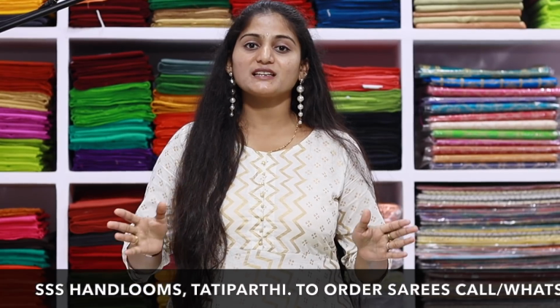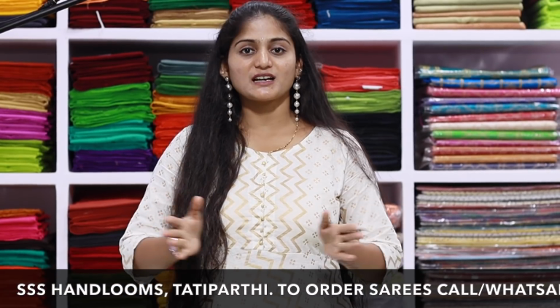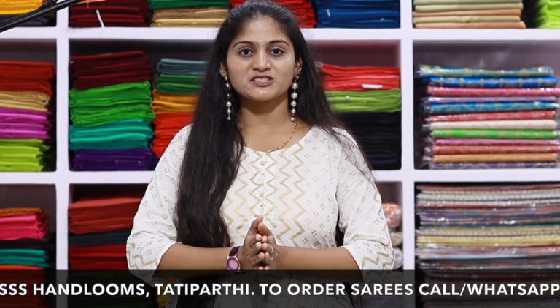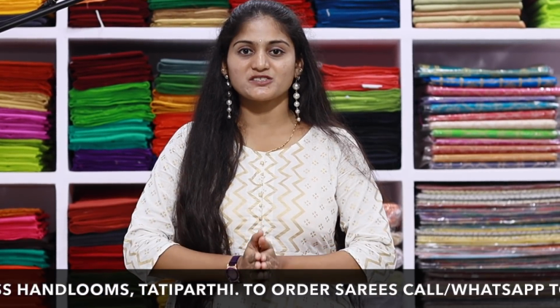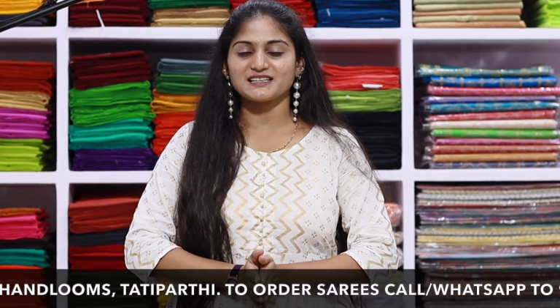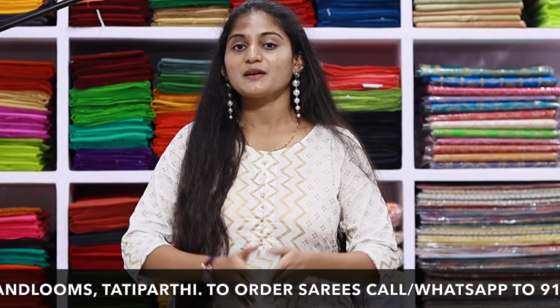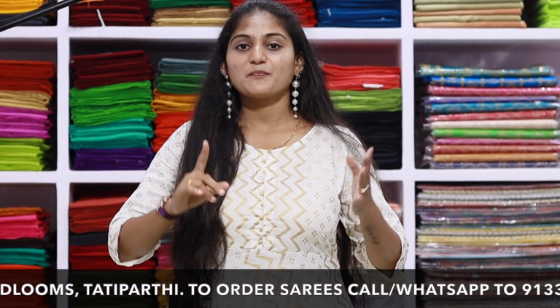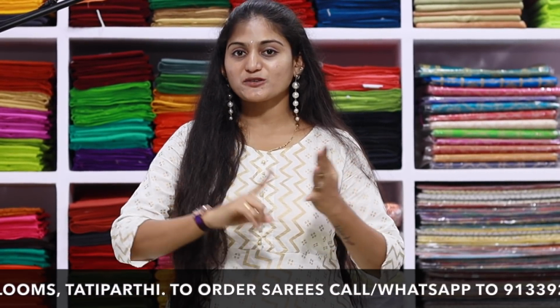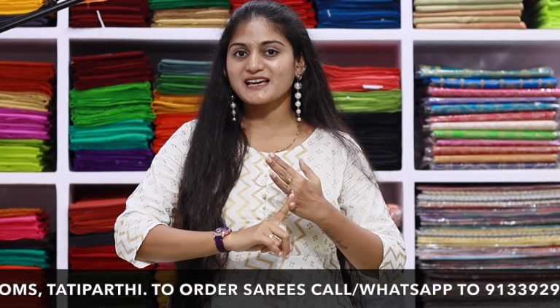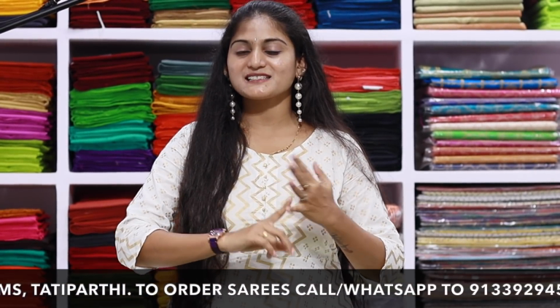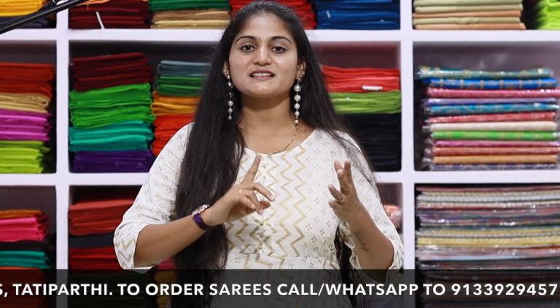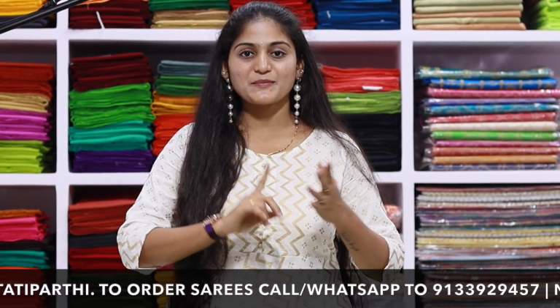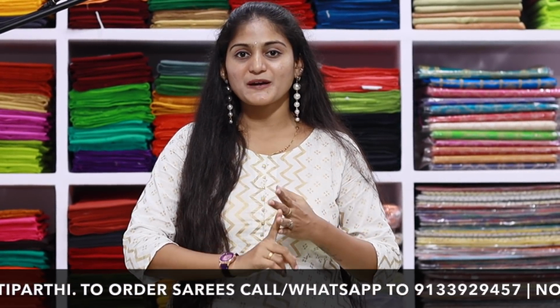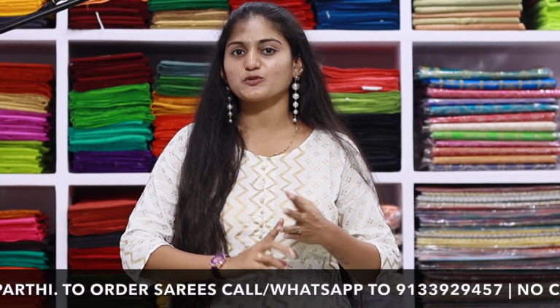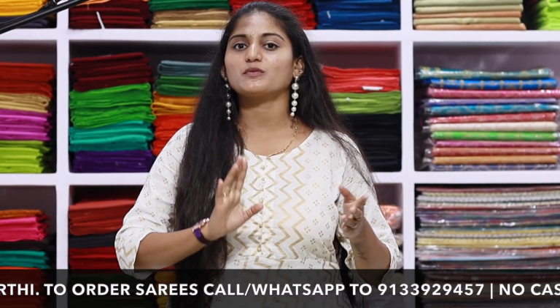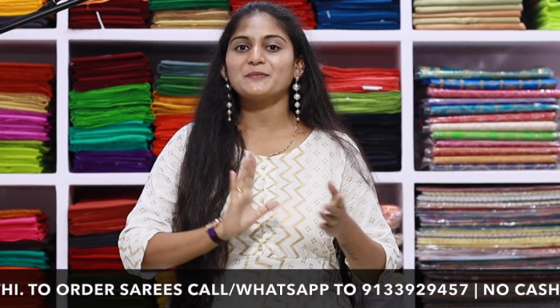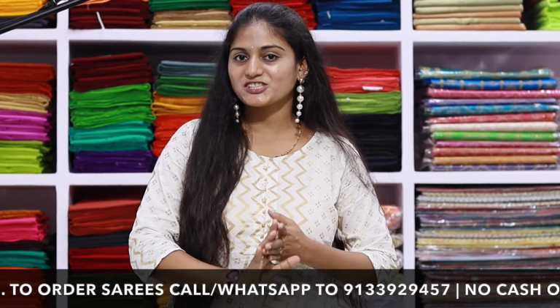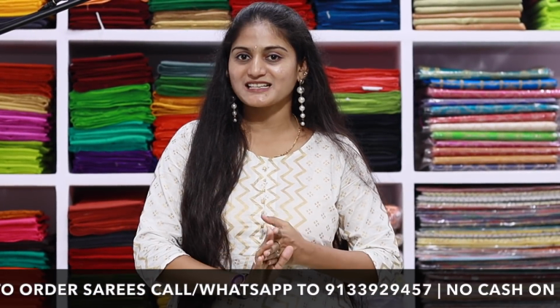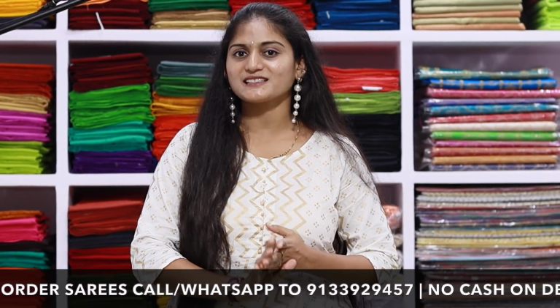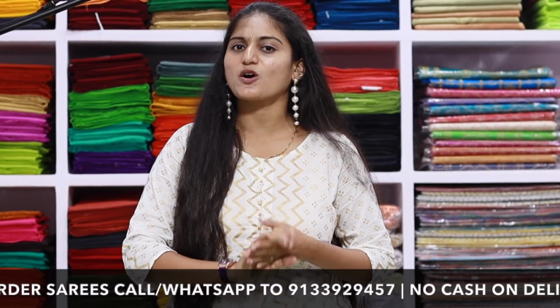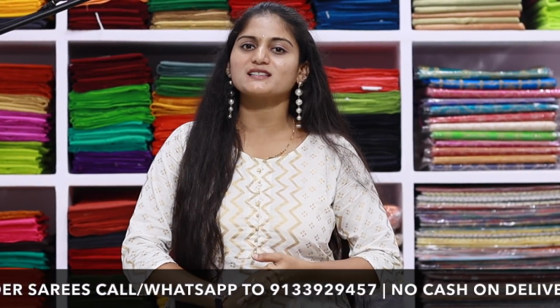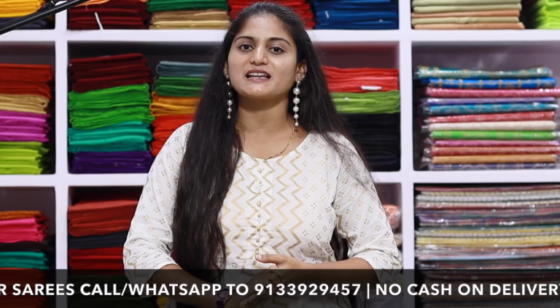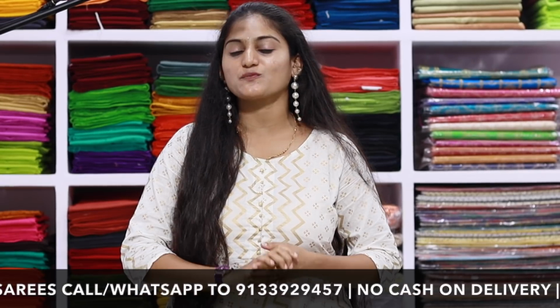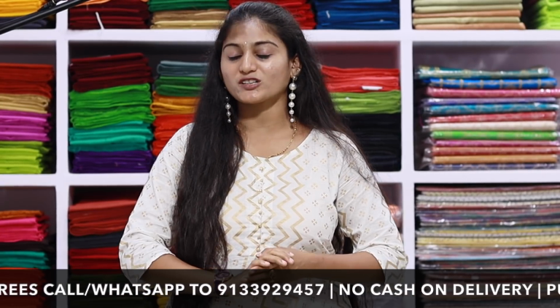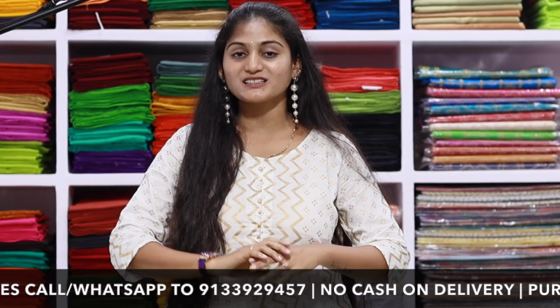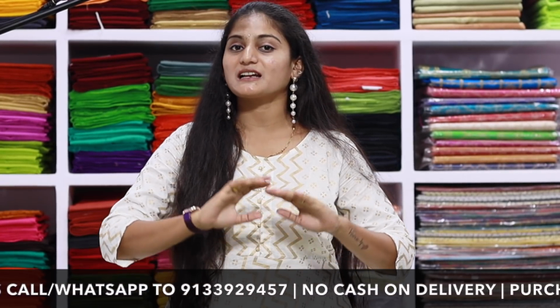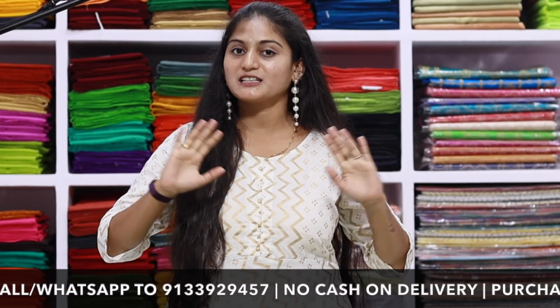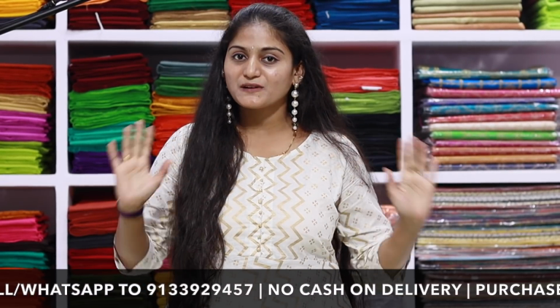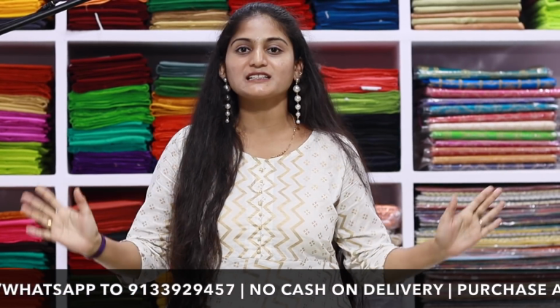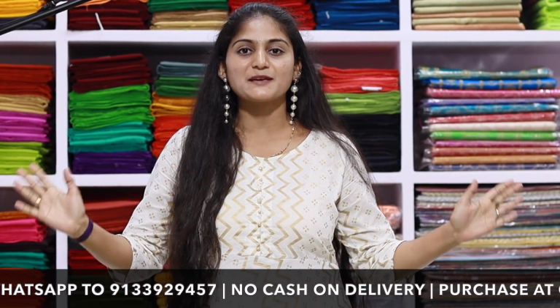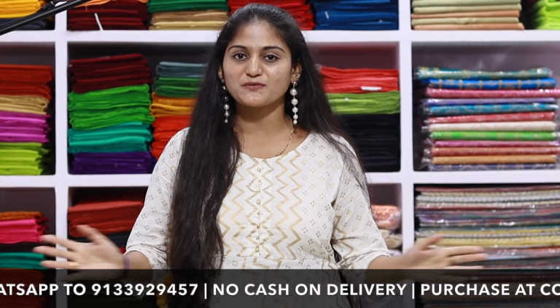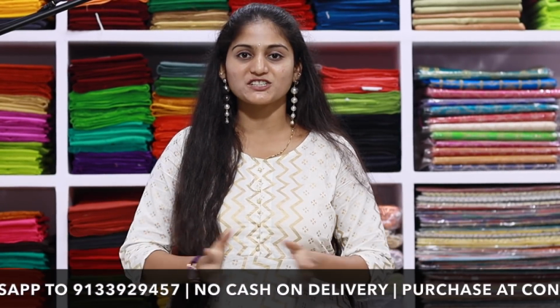I am going to show you a collection of pattu sari, semi-pattu, imitation sari, scott and sari, different types of collection.